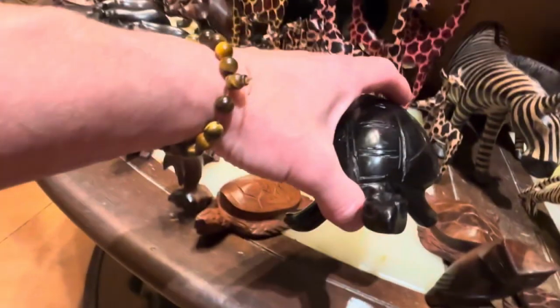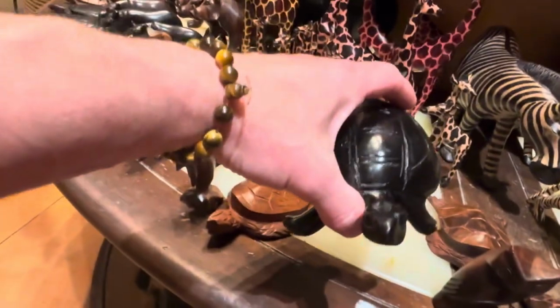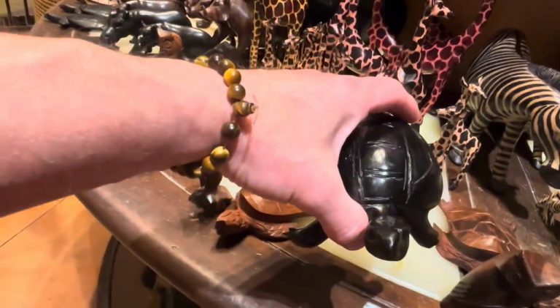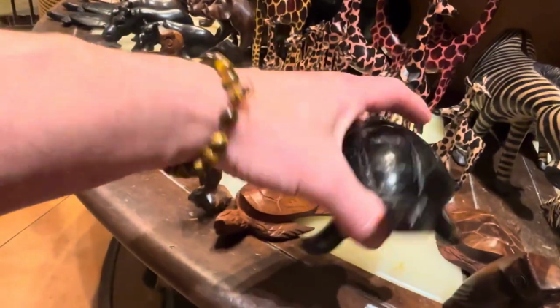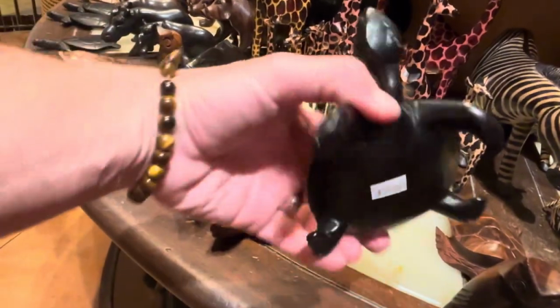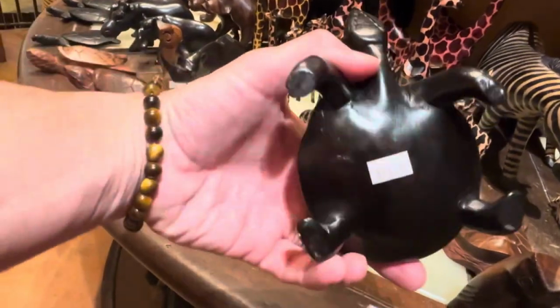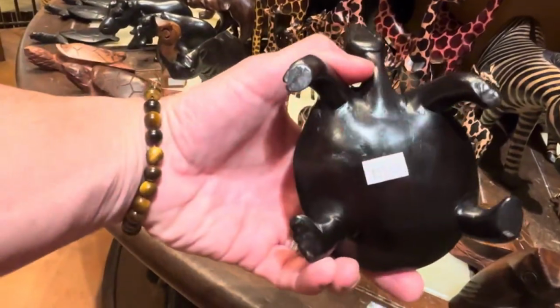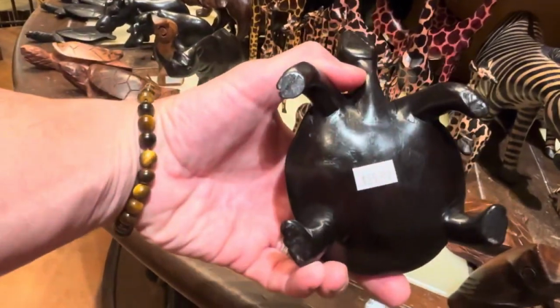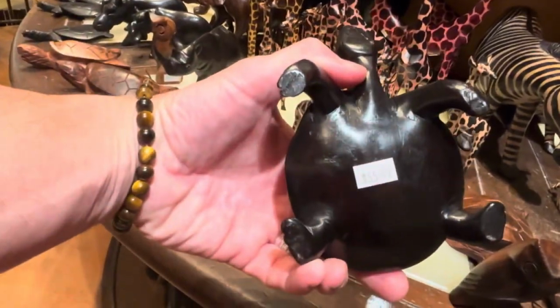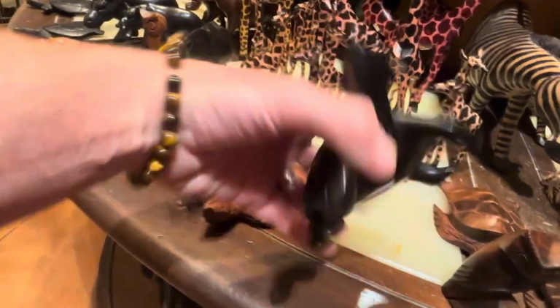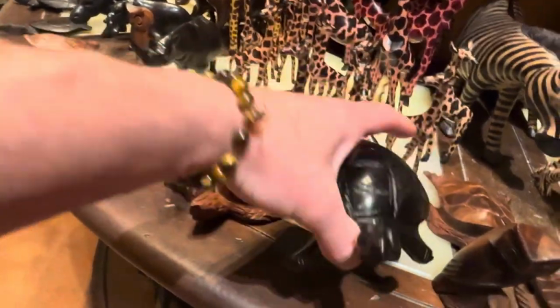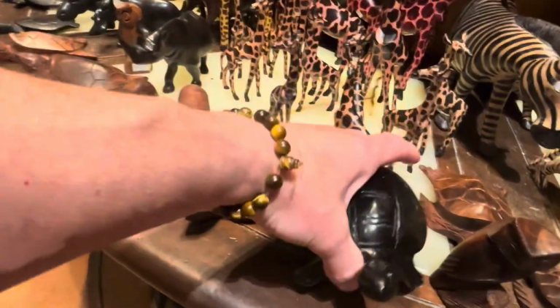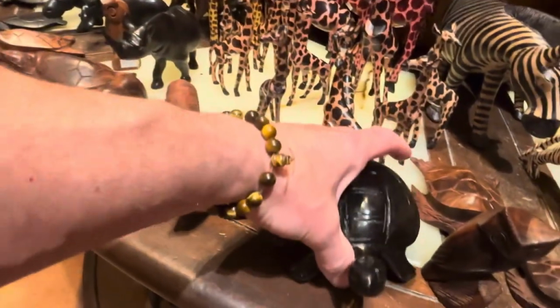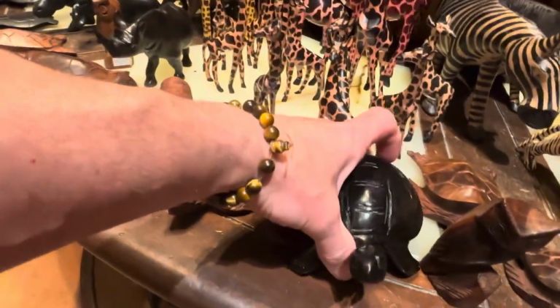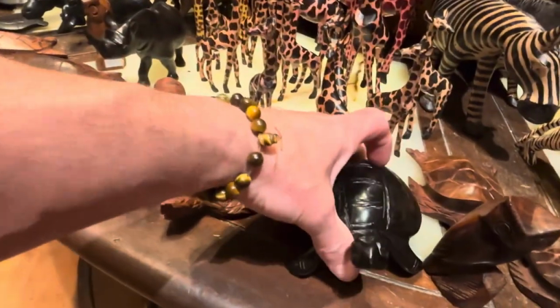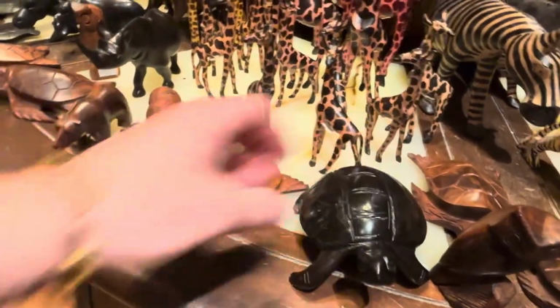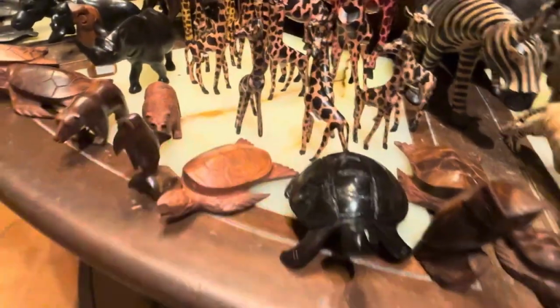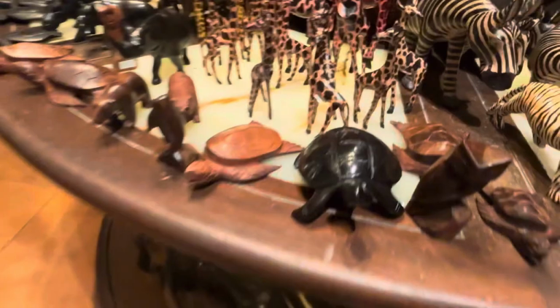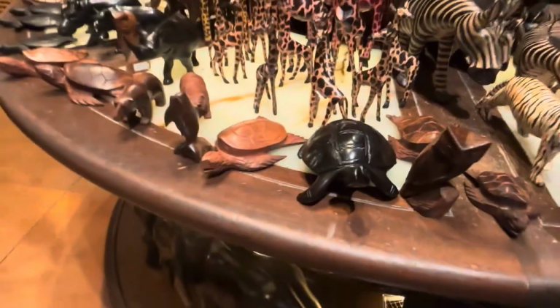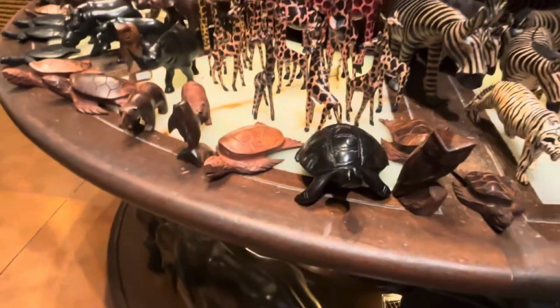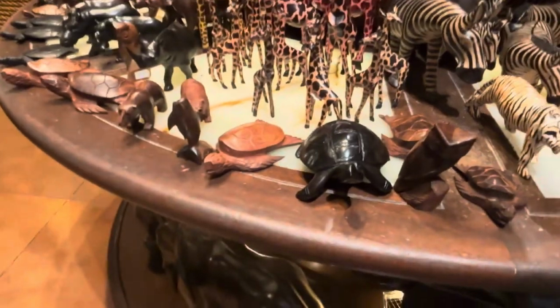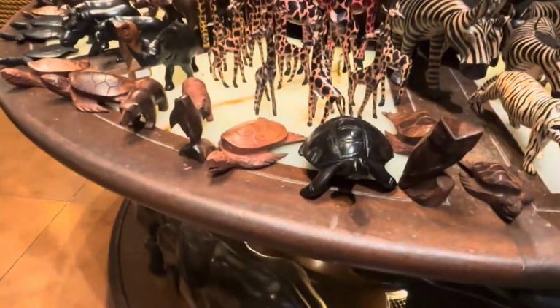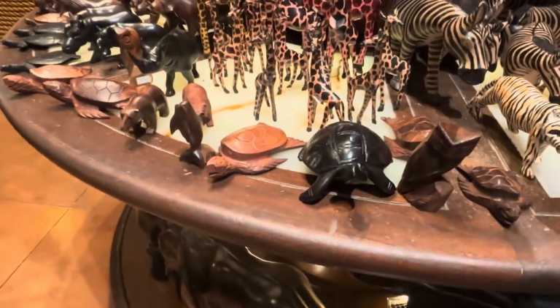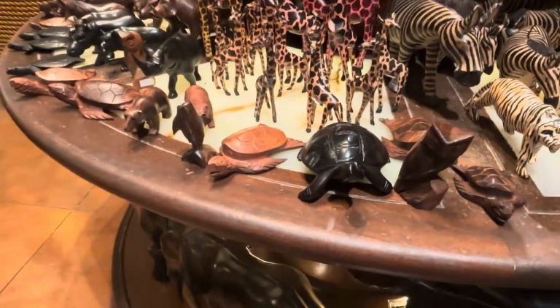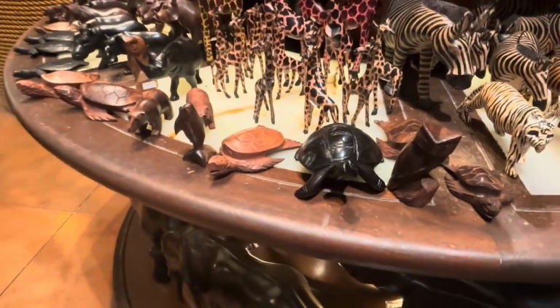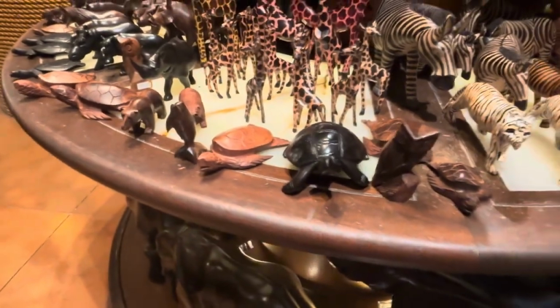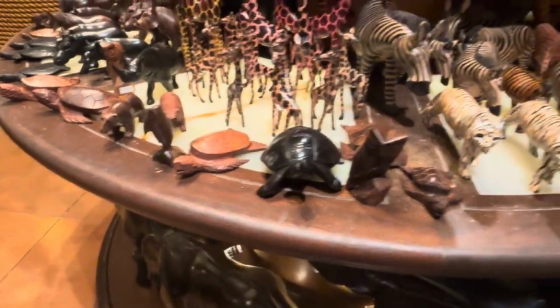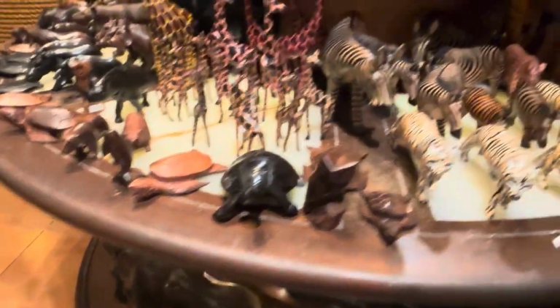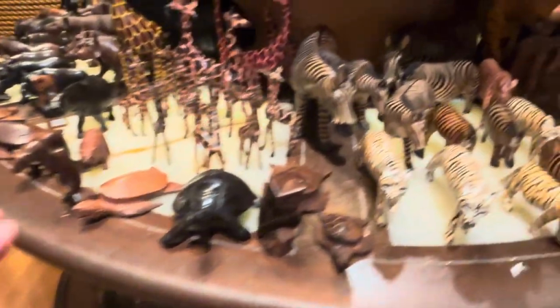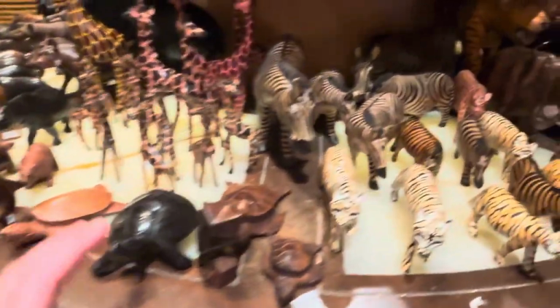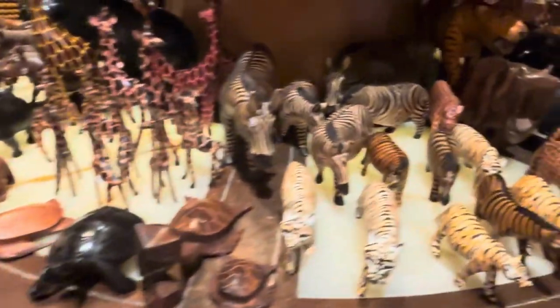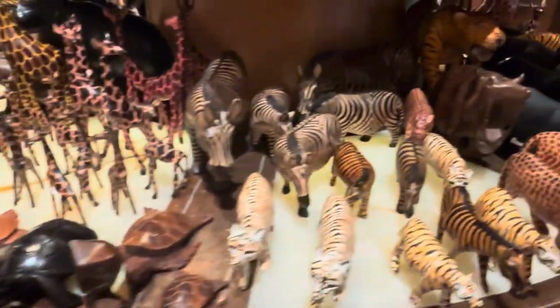Got the turtle right here. It's $56. He's solid. He's ceramic. He's handmade. It's great.